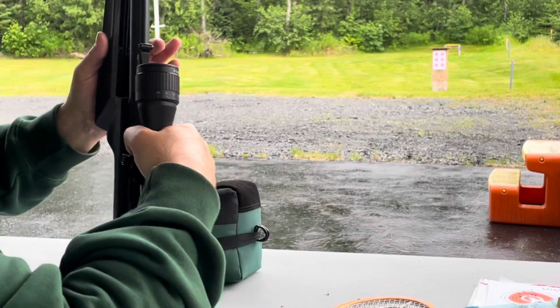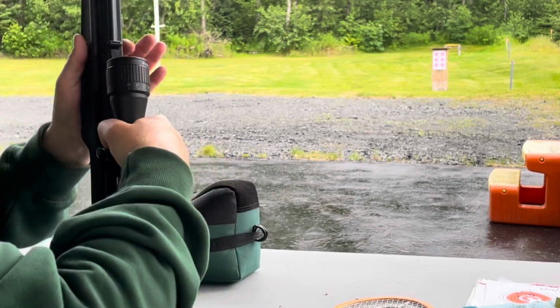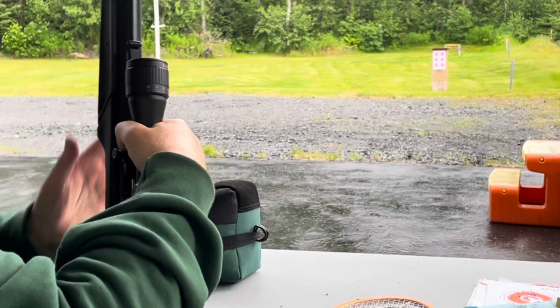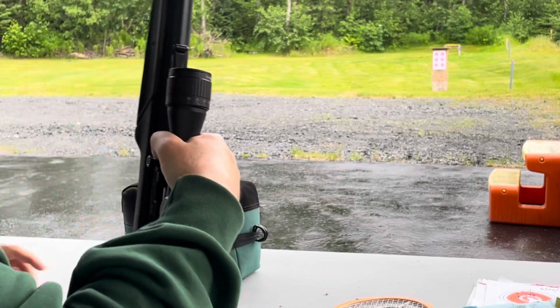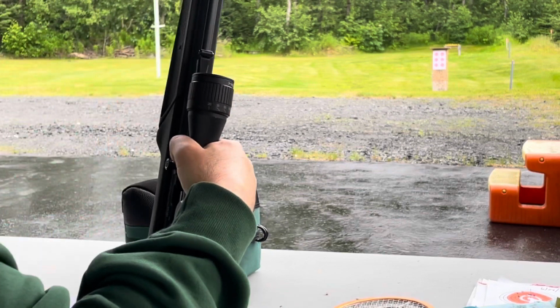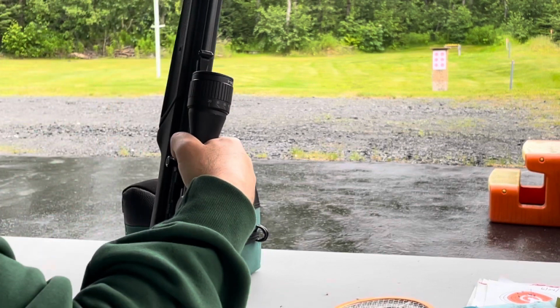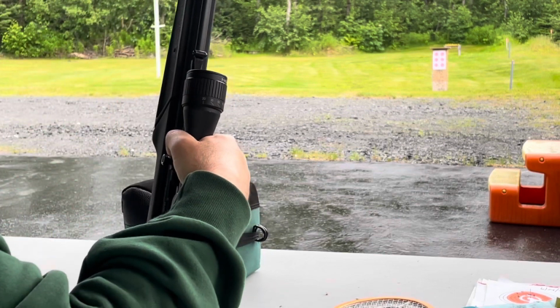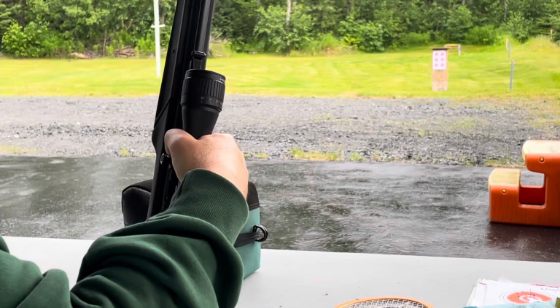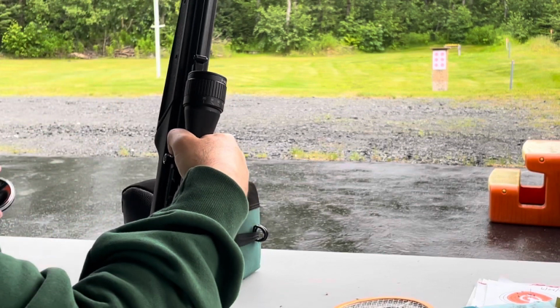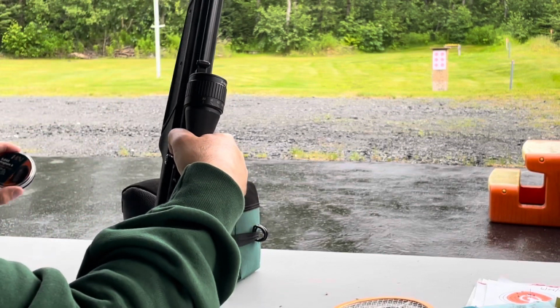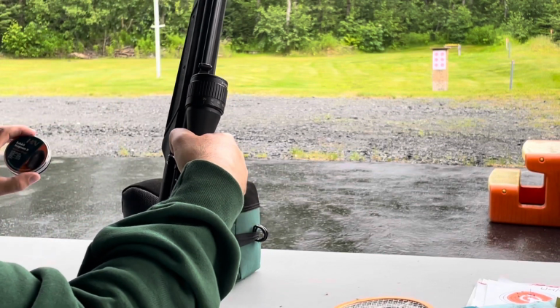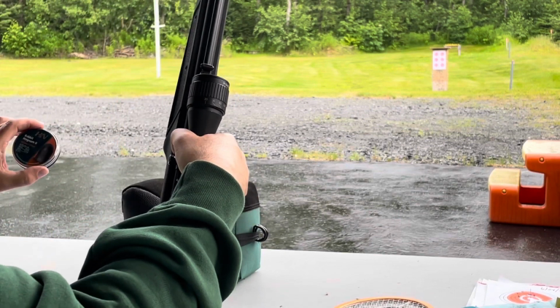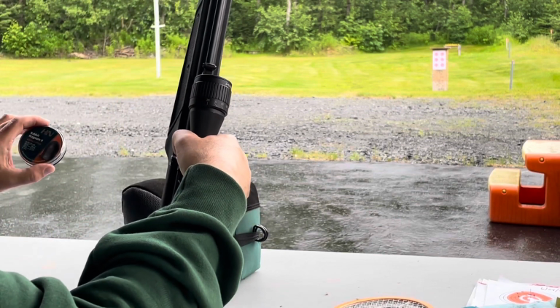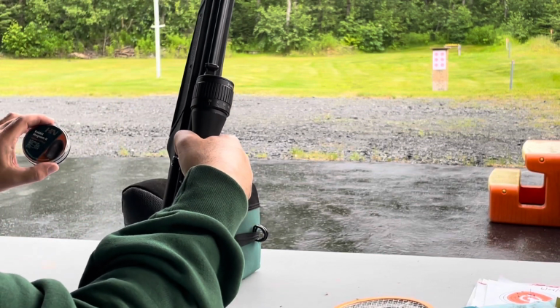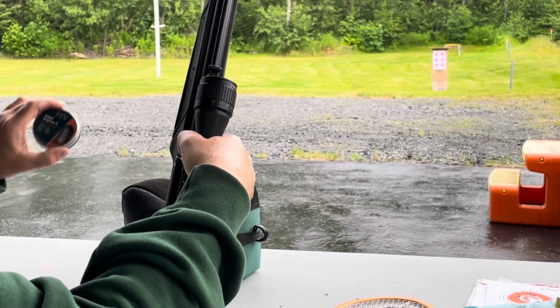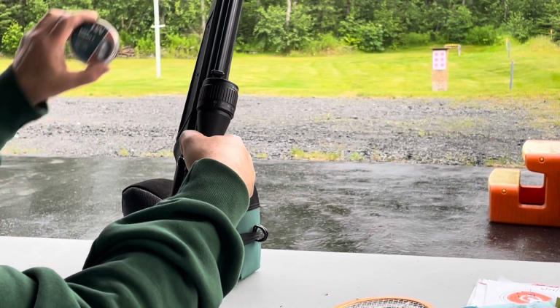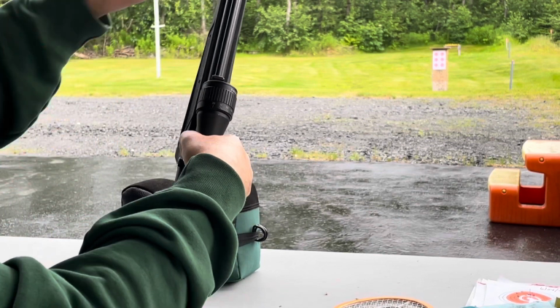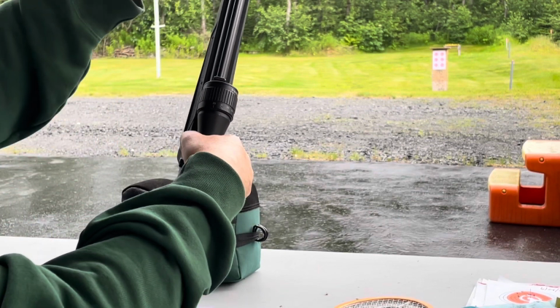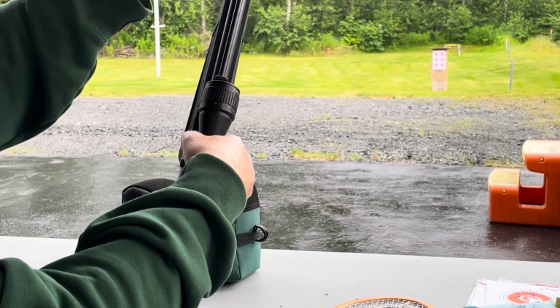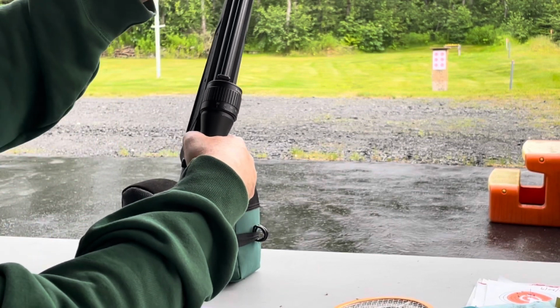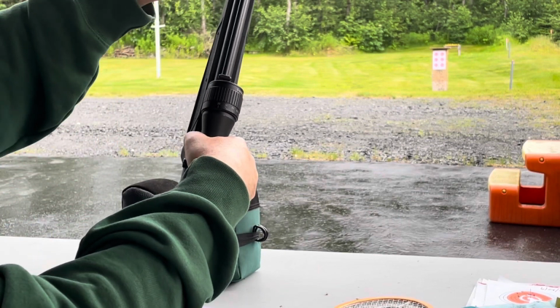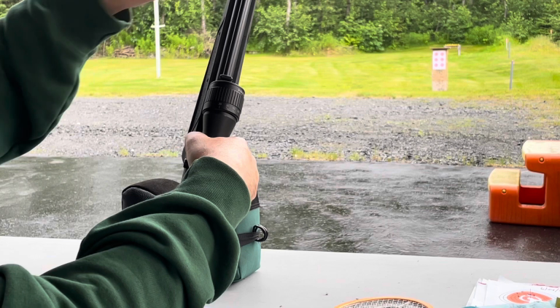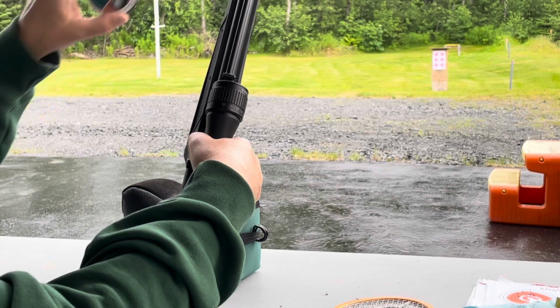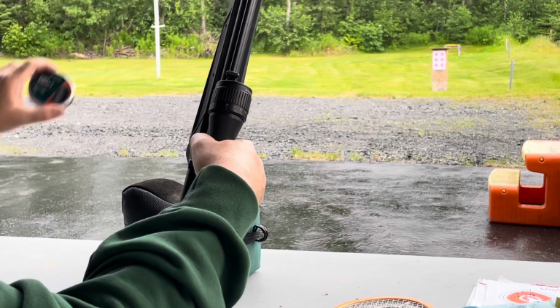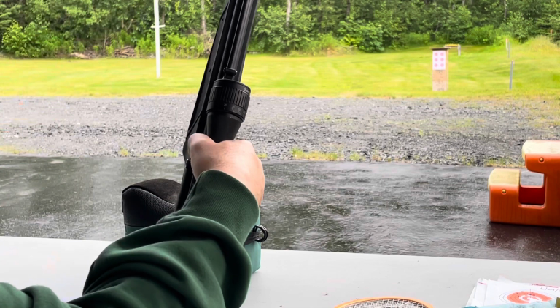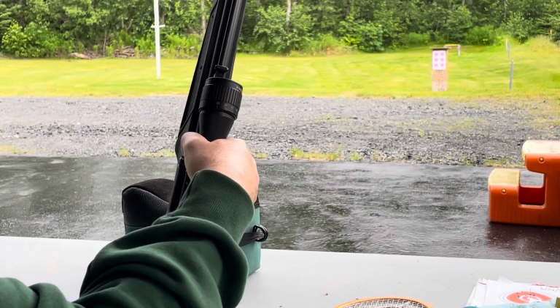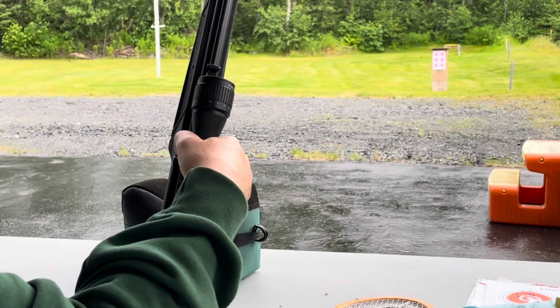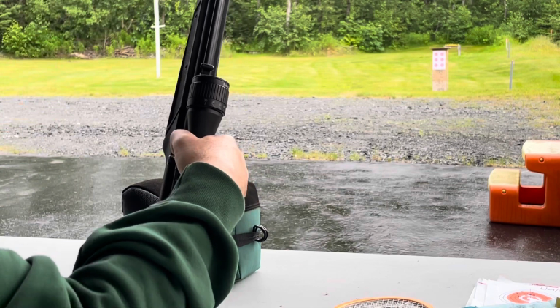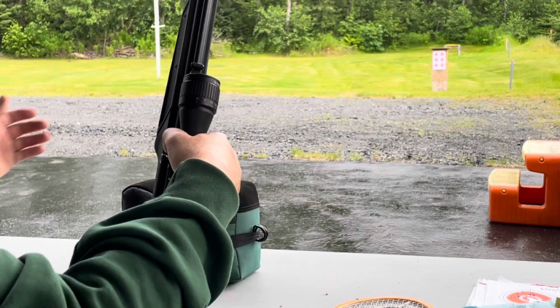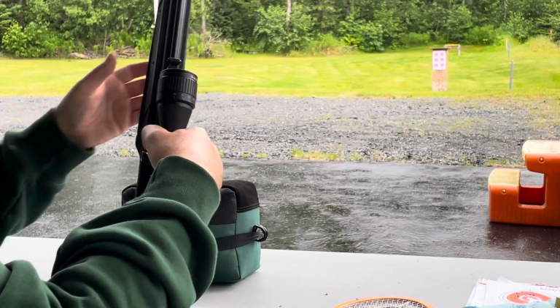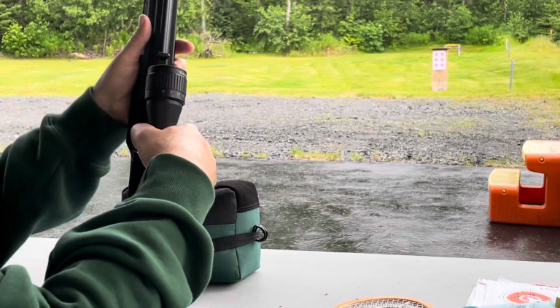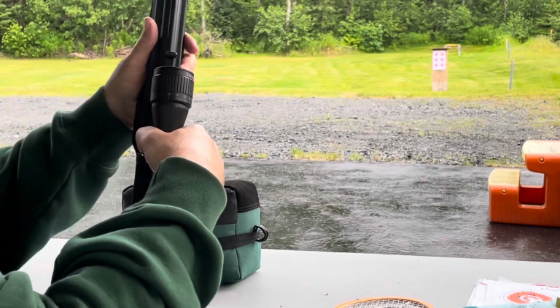One of the things it says on here — for PCP rifles only. I don't know why.